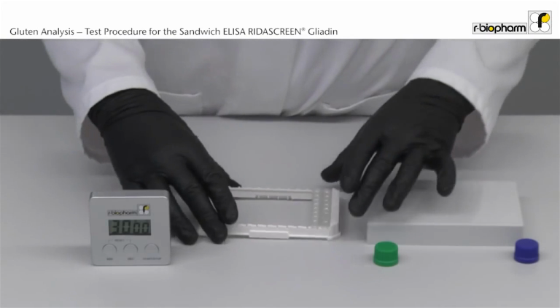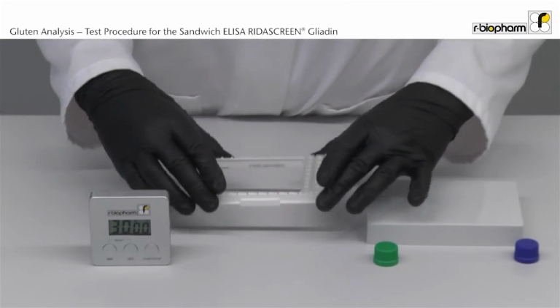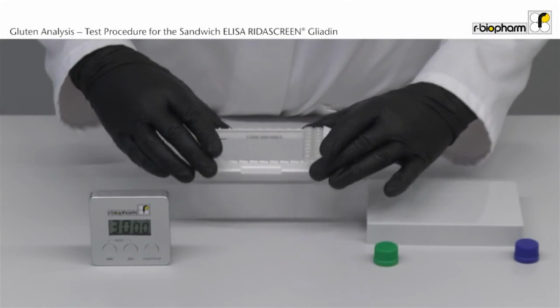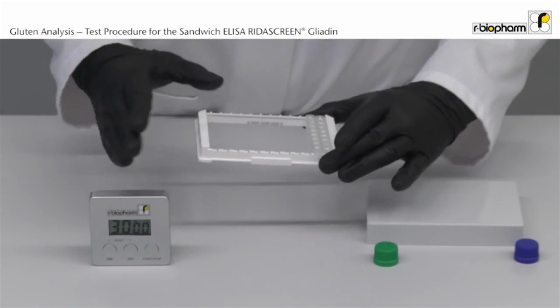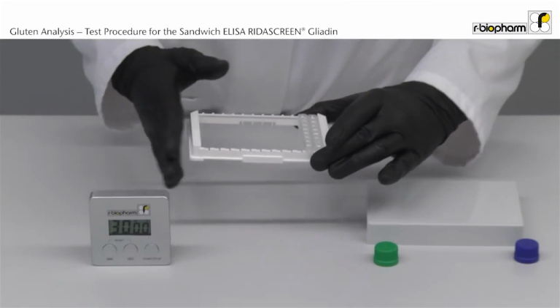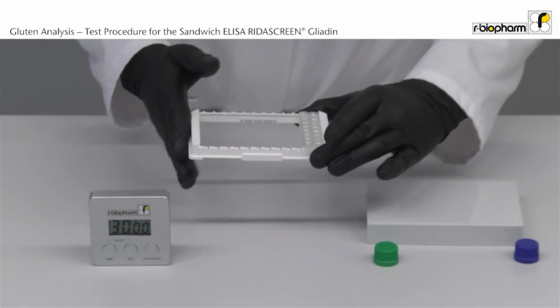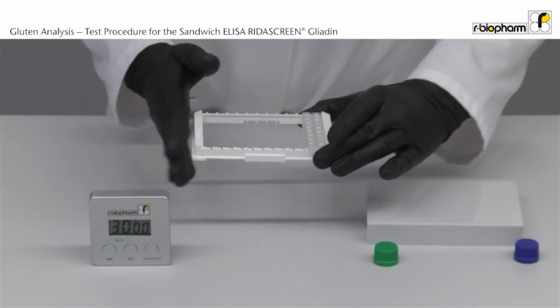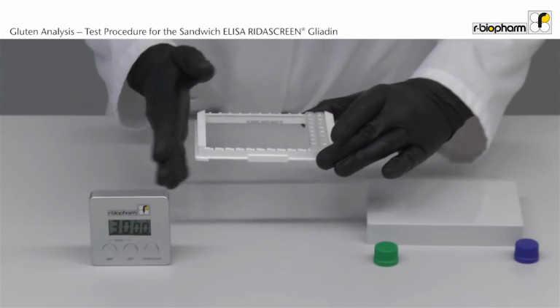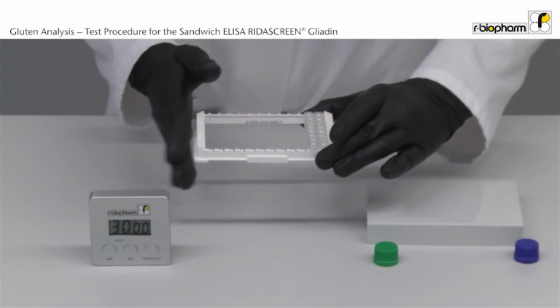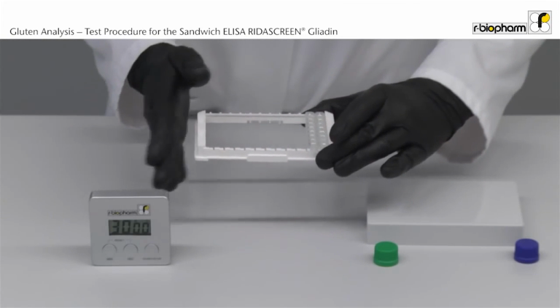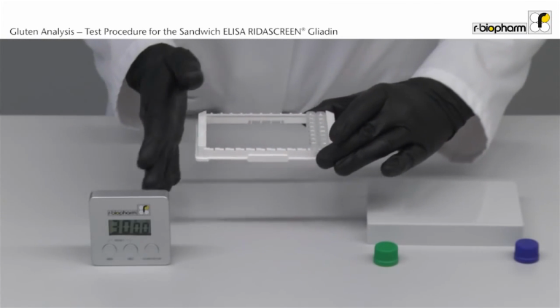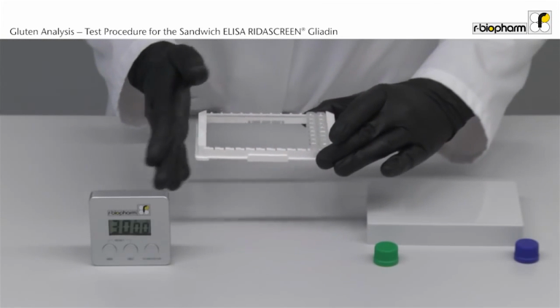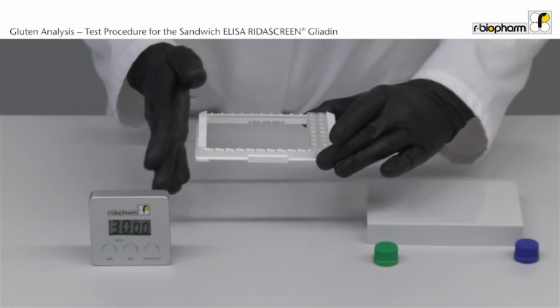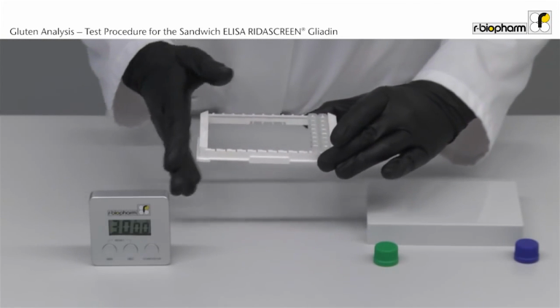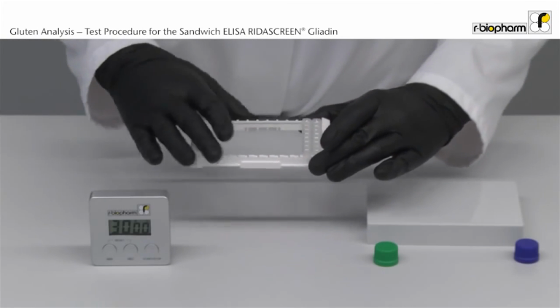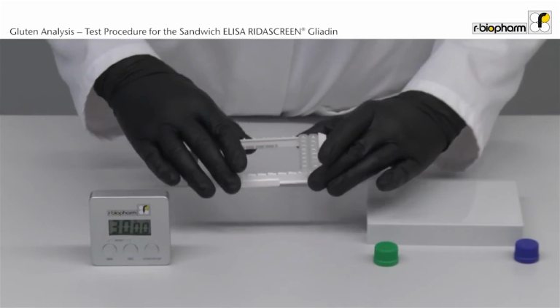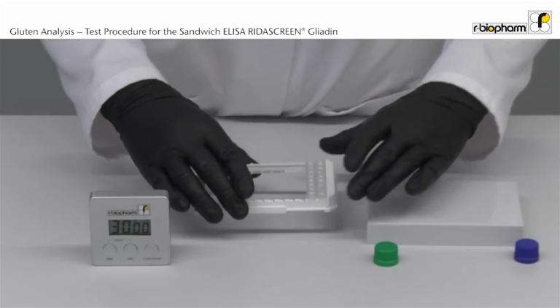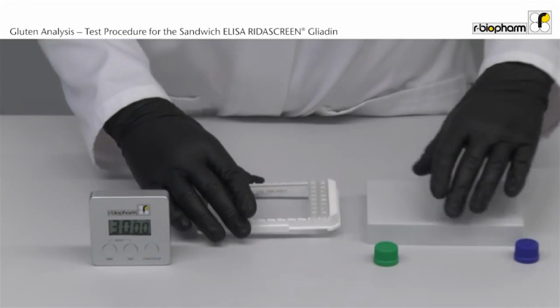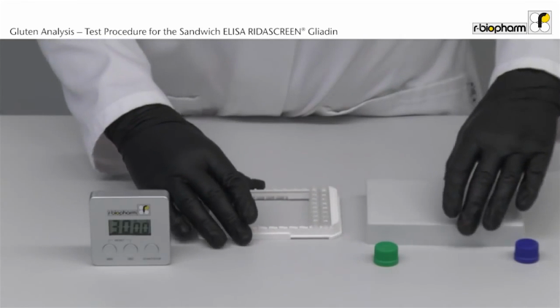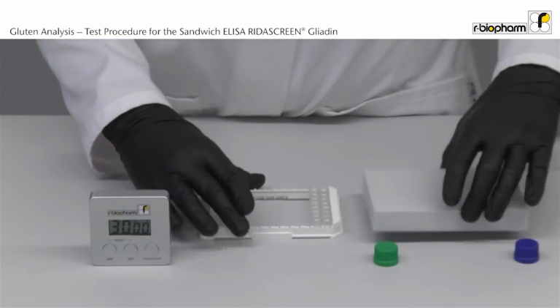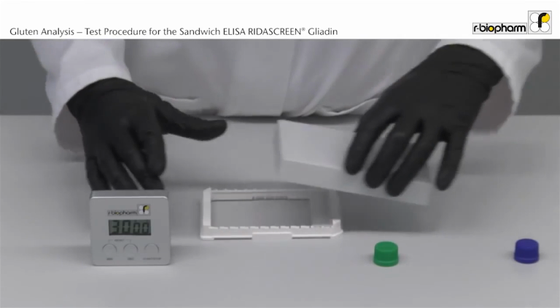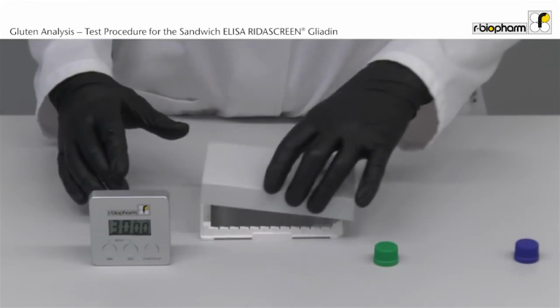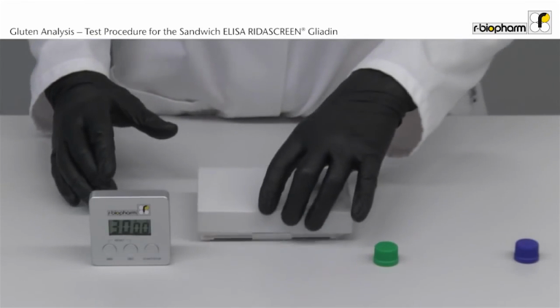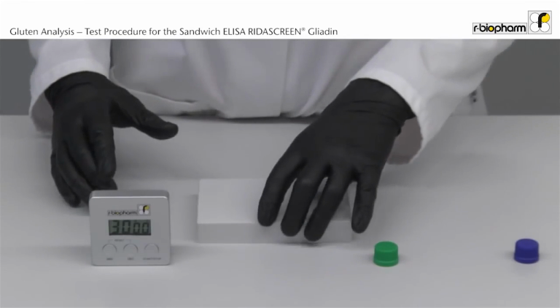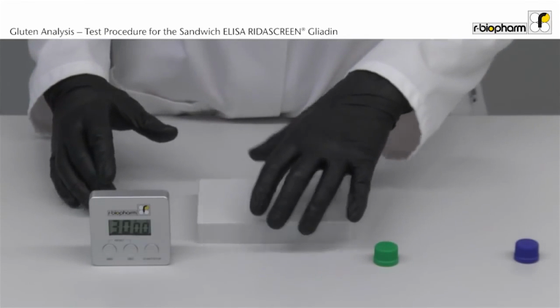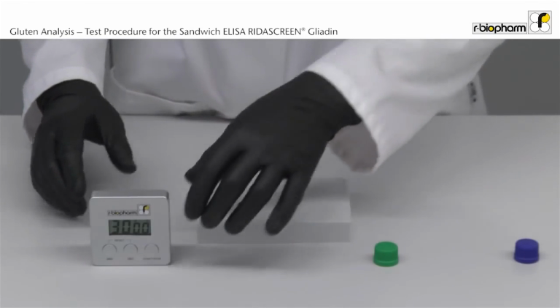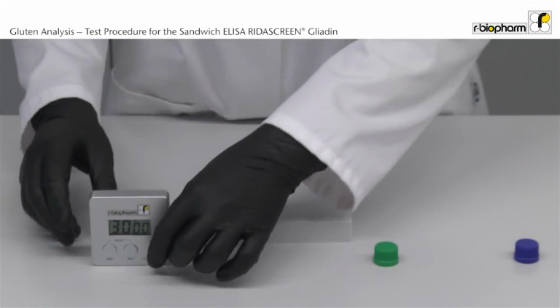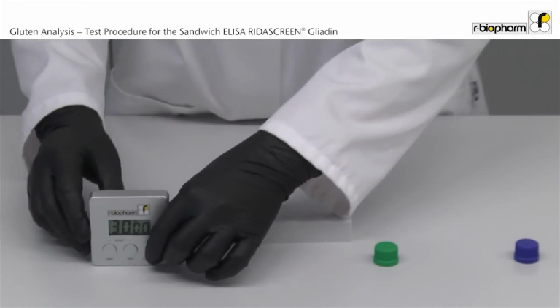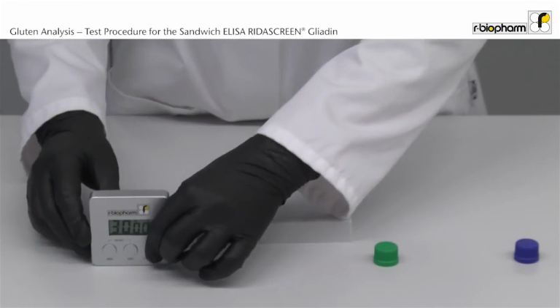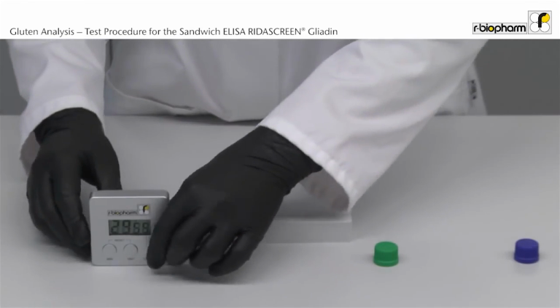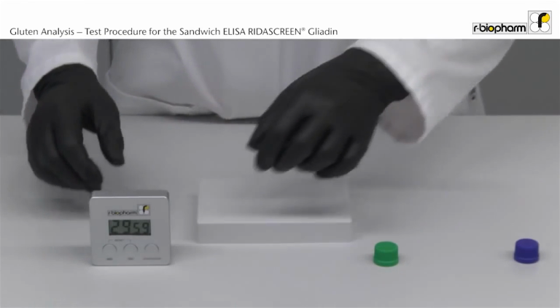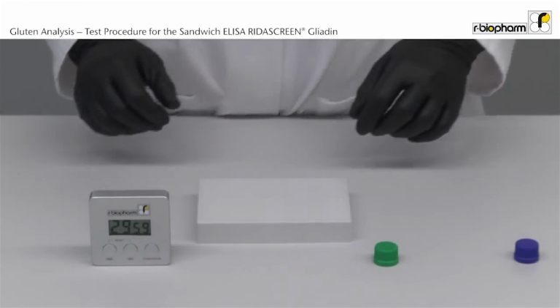Carefully rock the plate to mix substrate and conjugate. Incubate 30 minutes in the dark at room temperature.